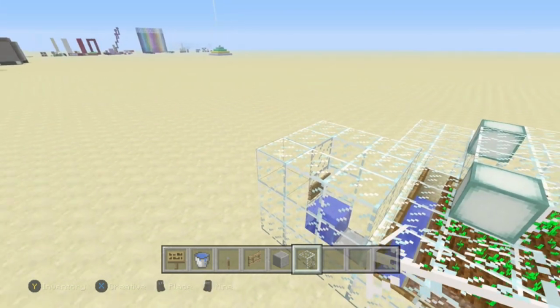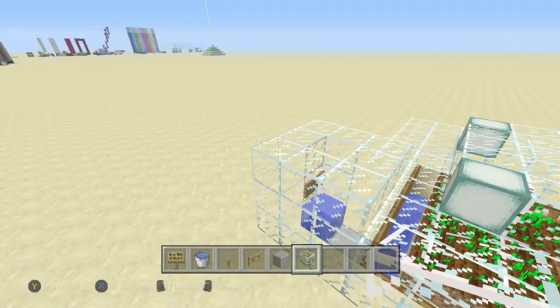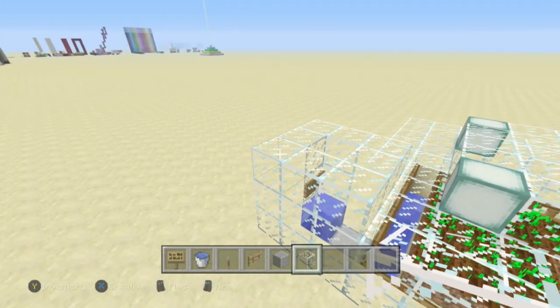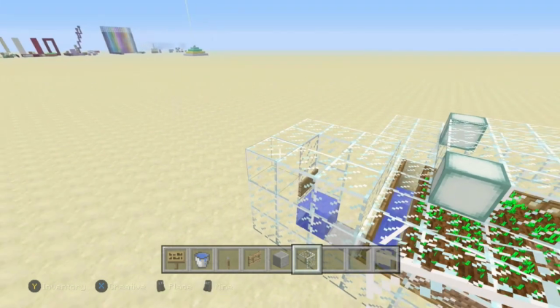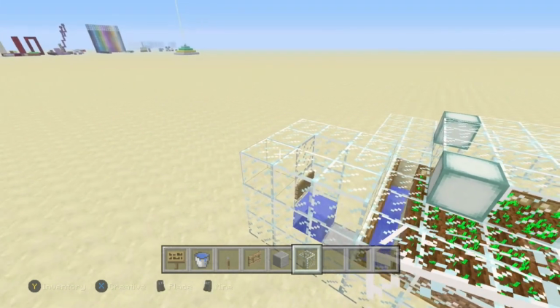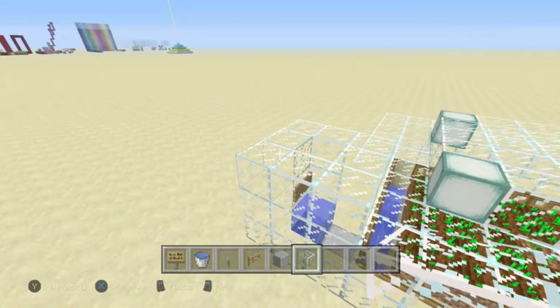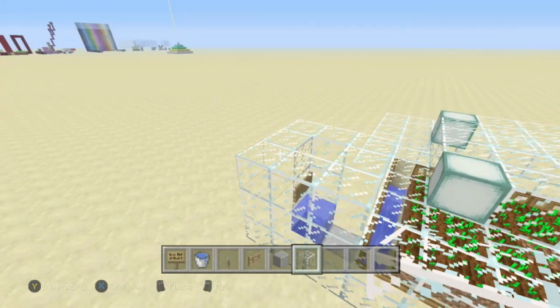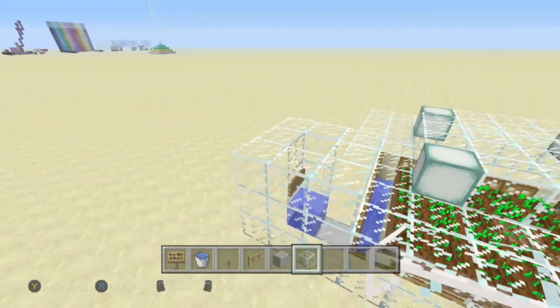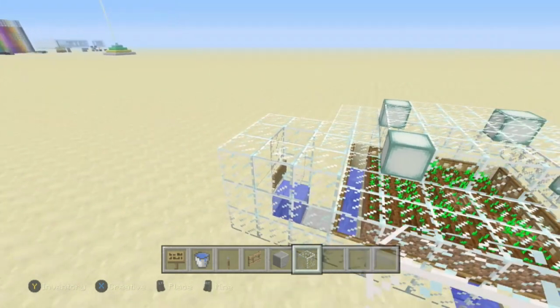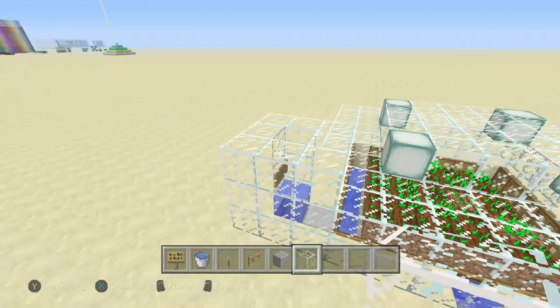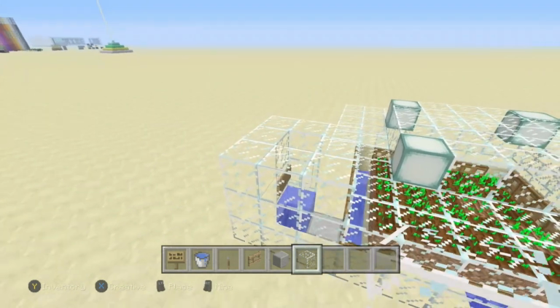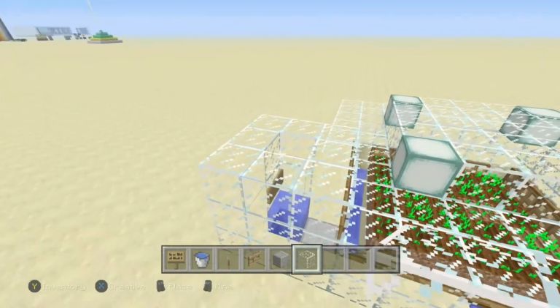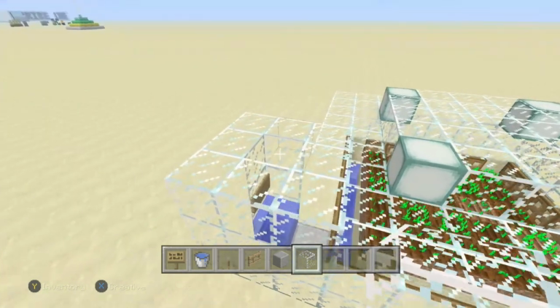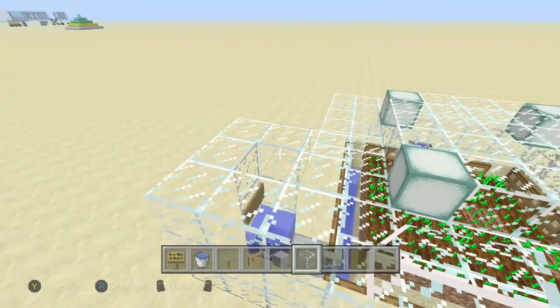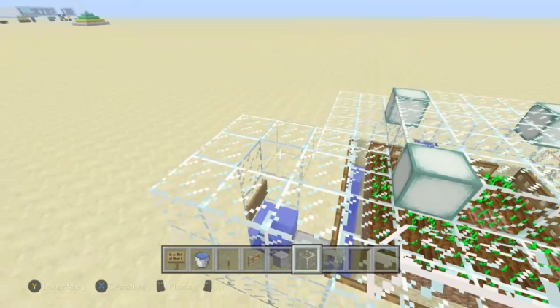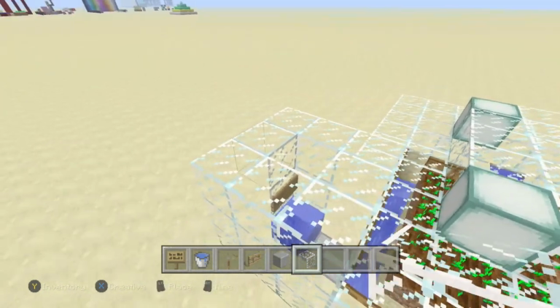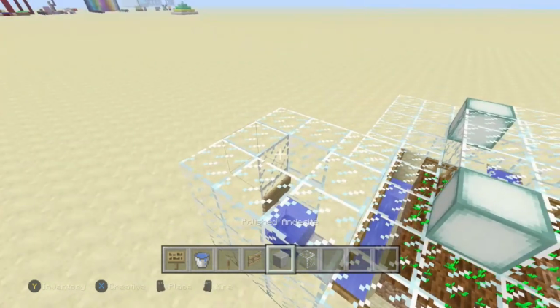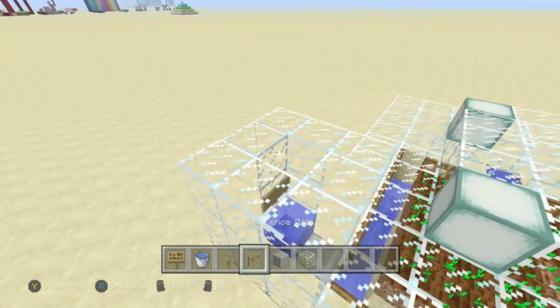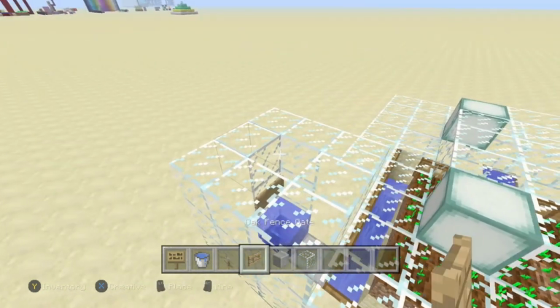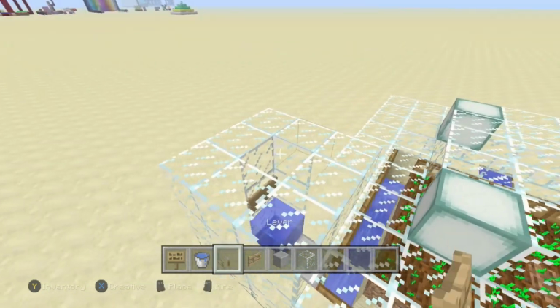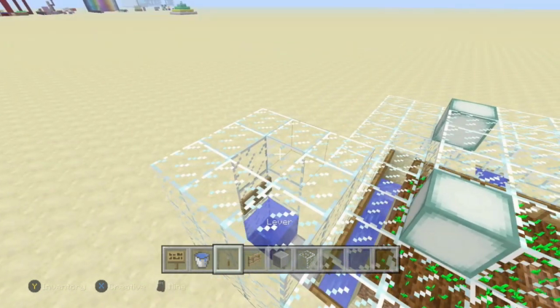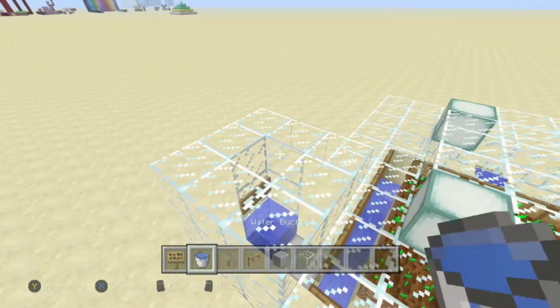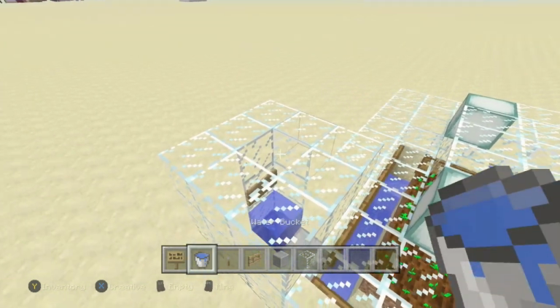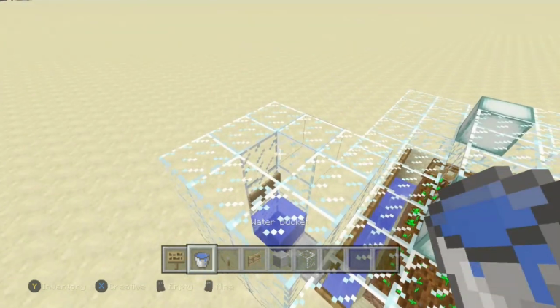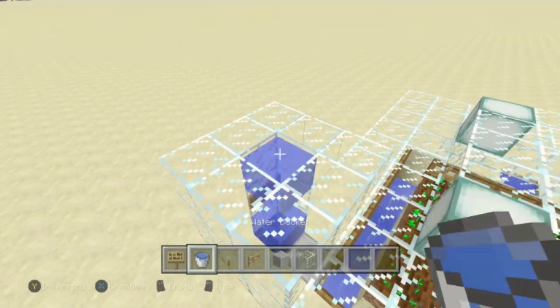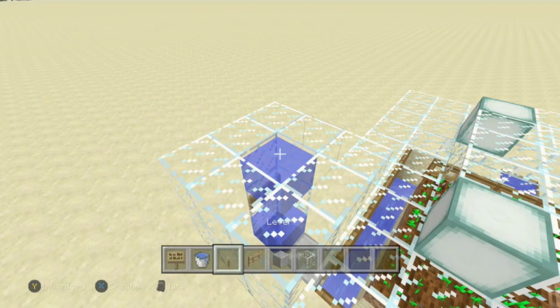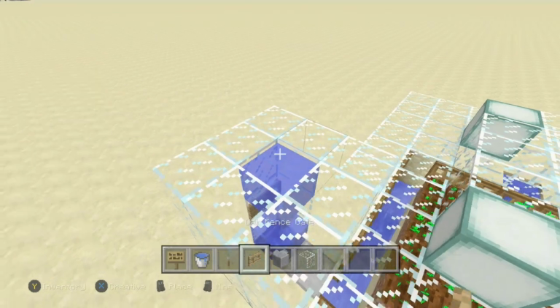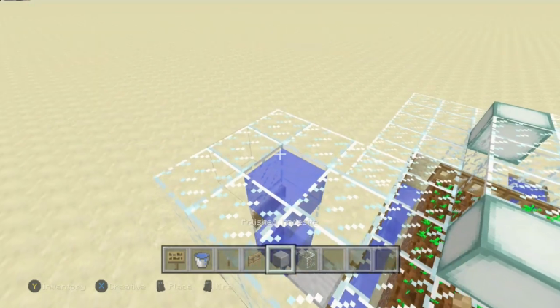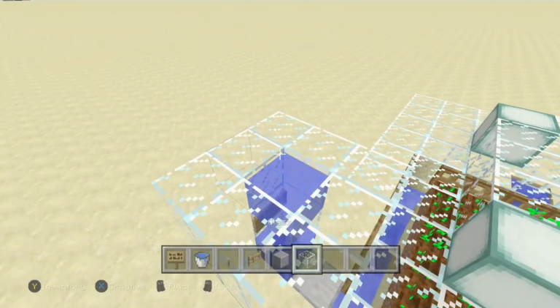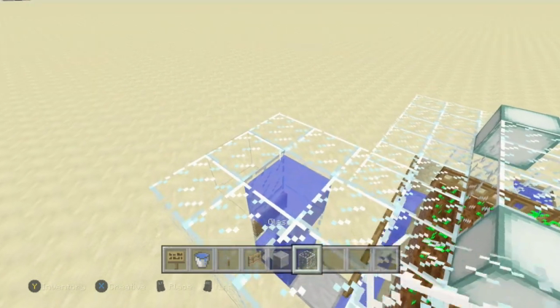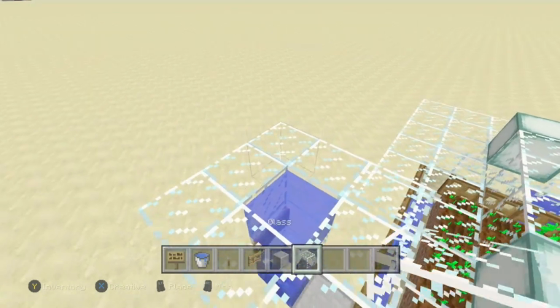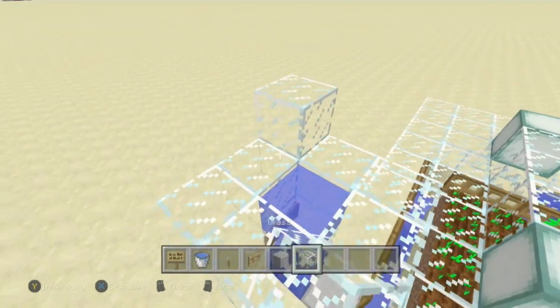To finish the water system, place a water source and a sign above it, then direct the water channel to wherever you want — a fenced area or a minecart pickup station. I'll finish it off with a cap here.